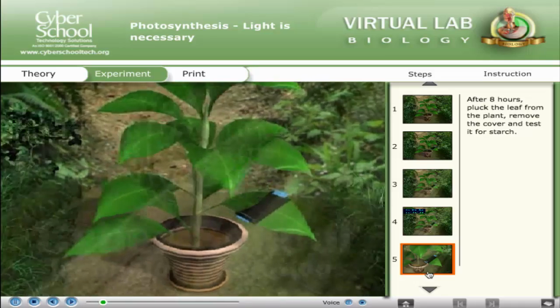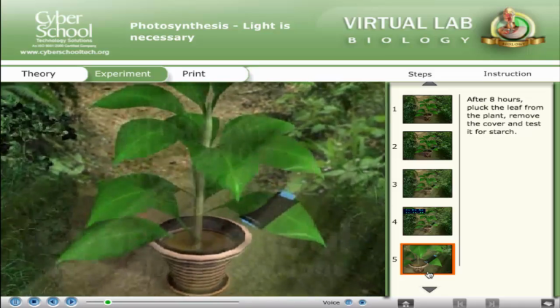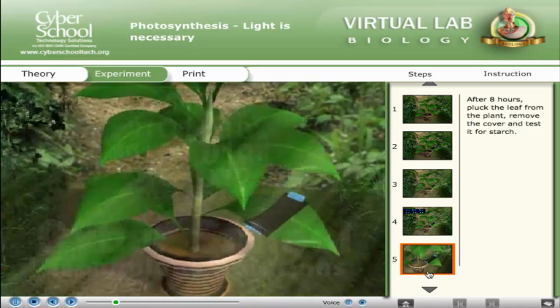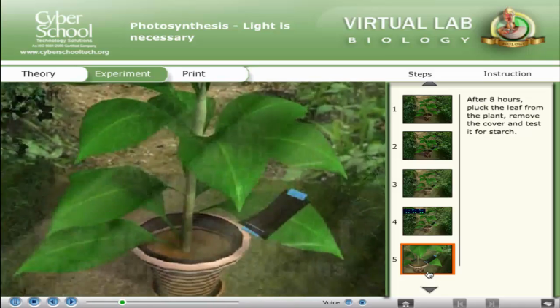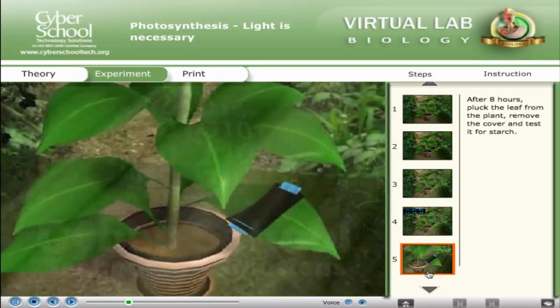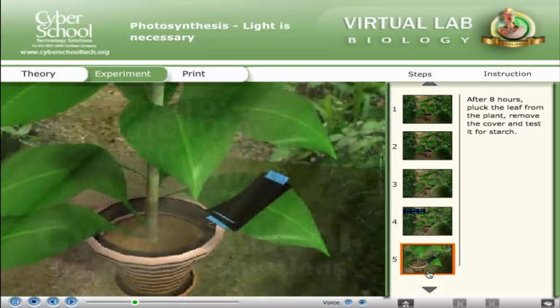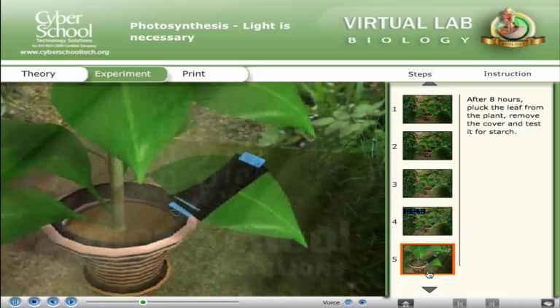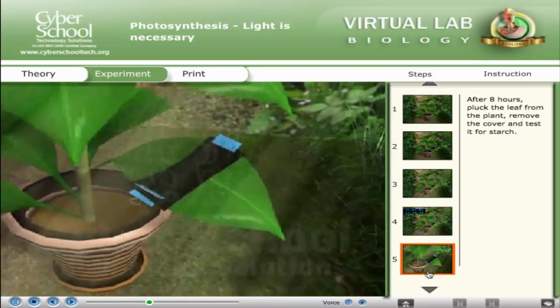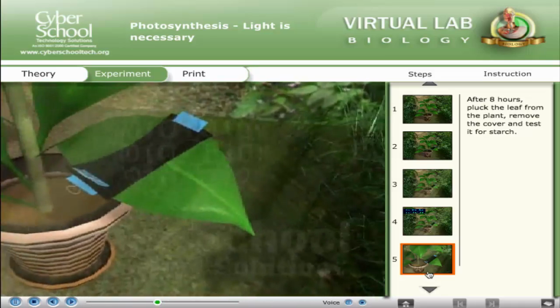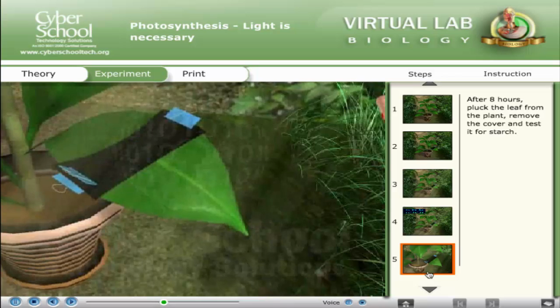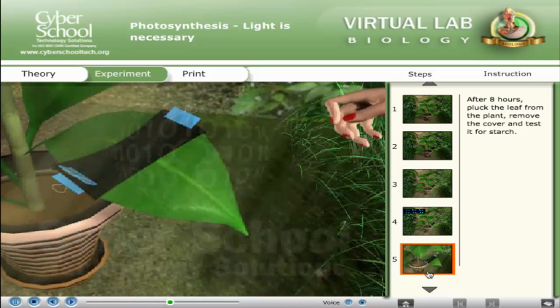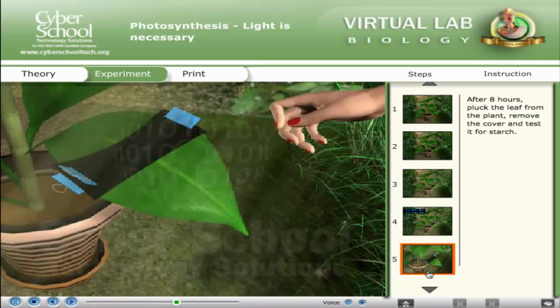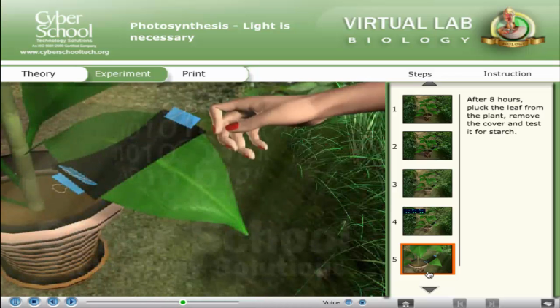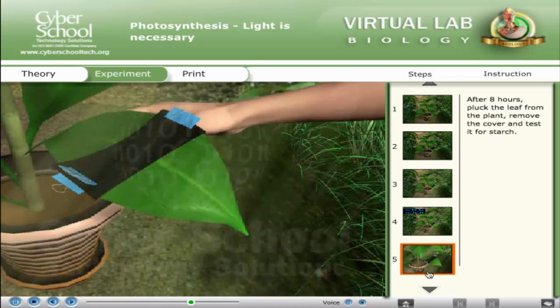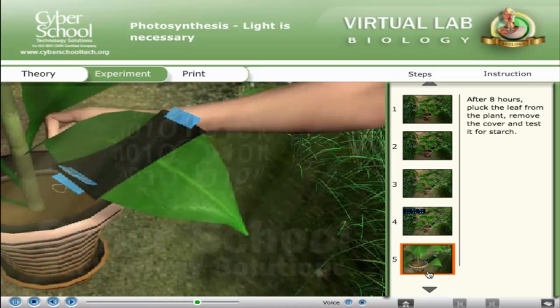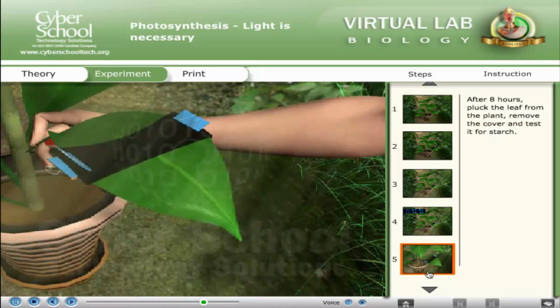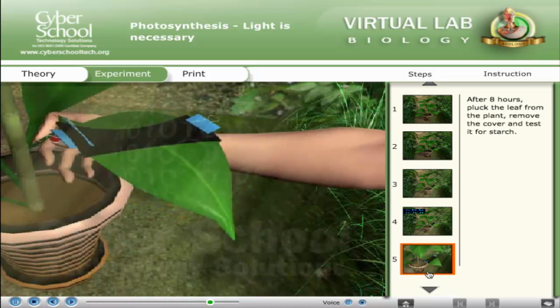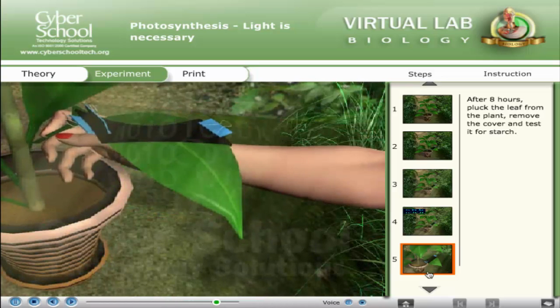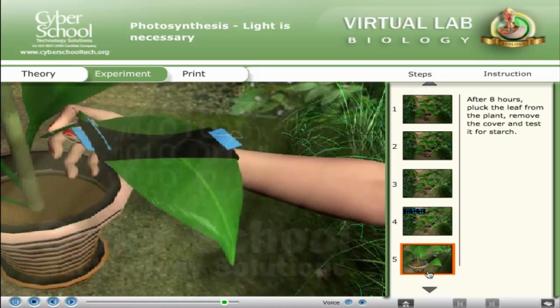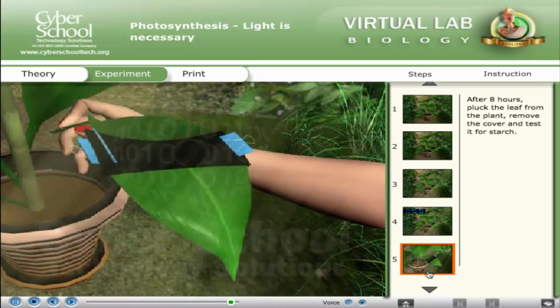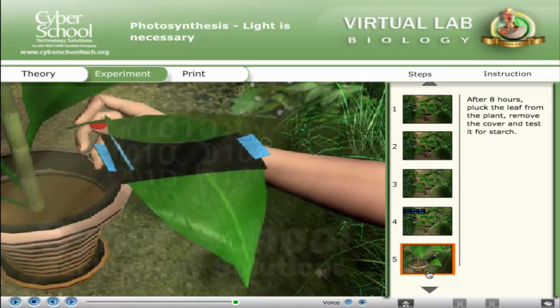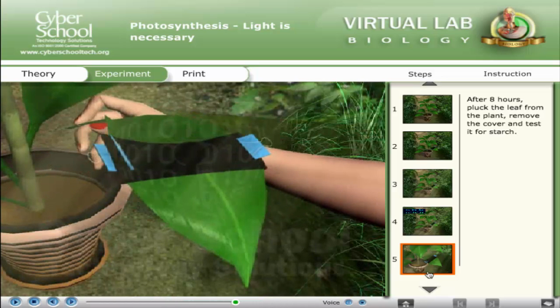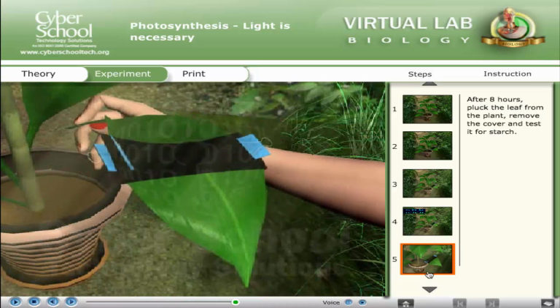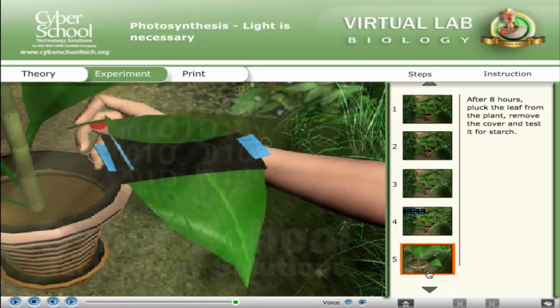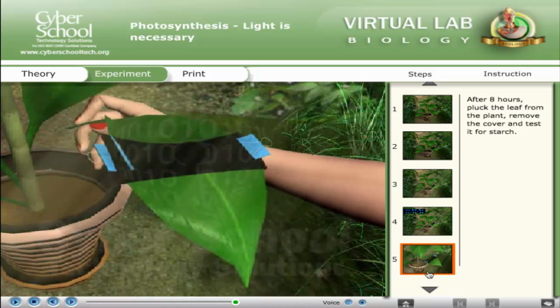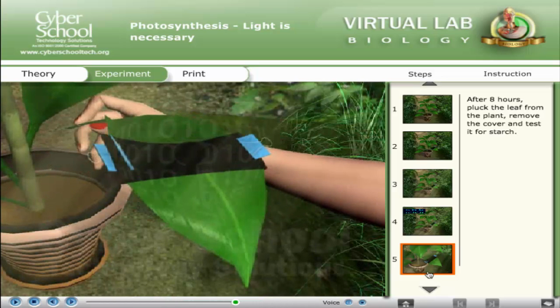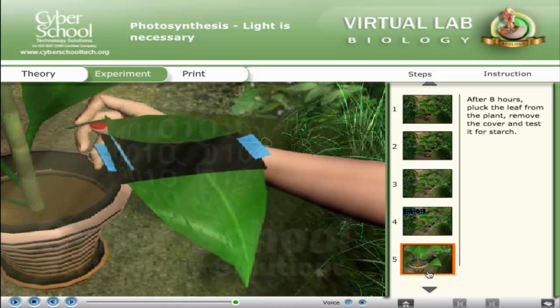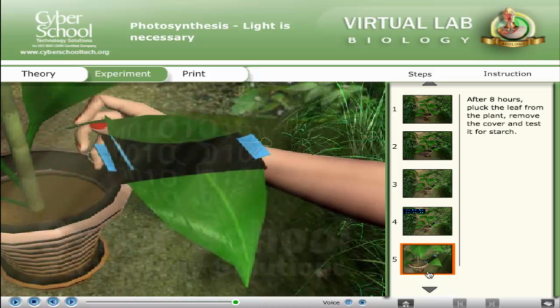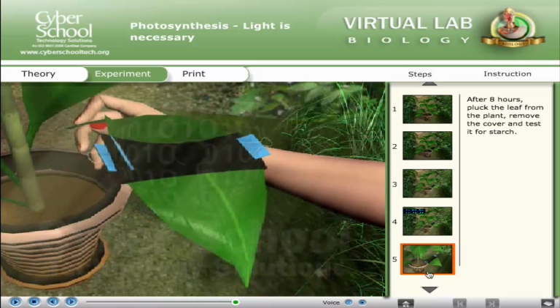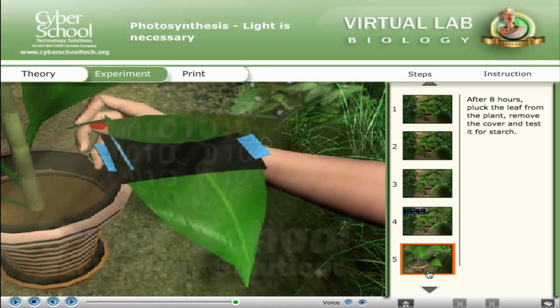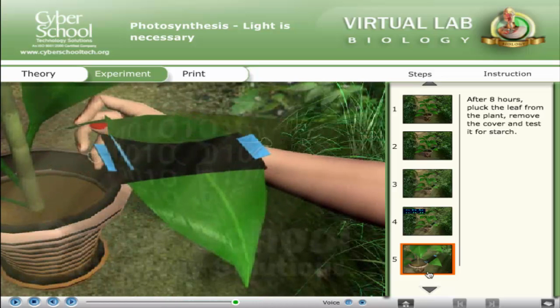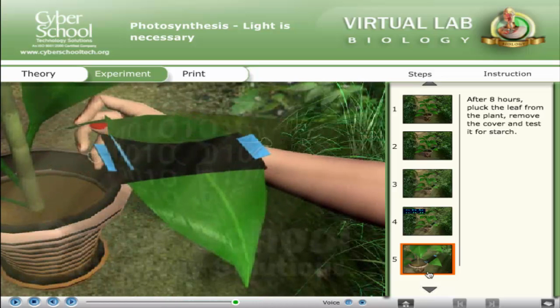After eight hours, pluck the leaf from the plant, remove the cover, and test it for starch.